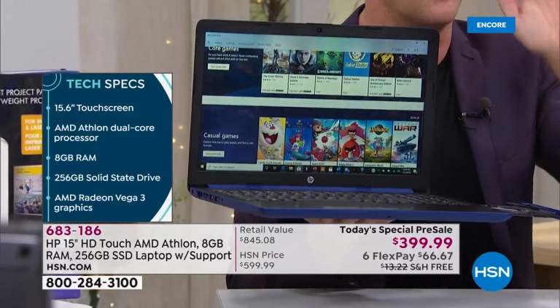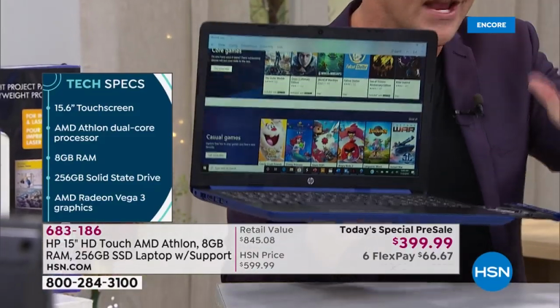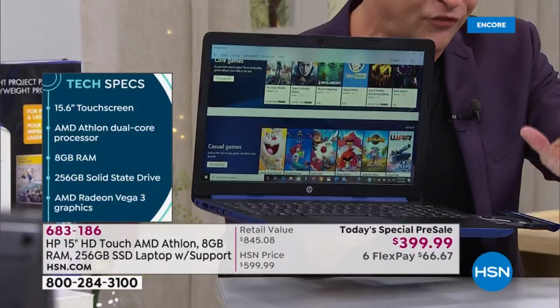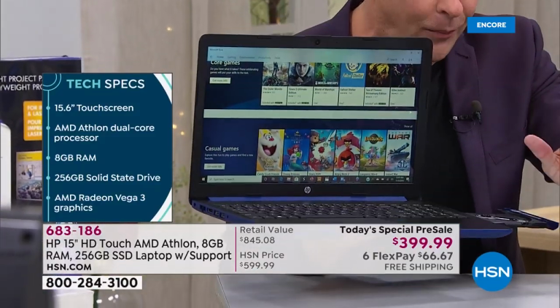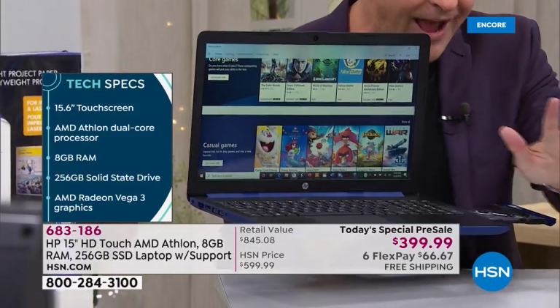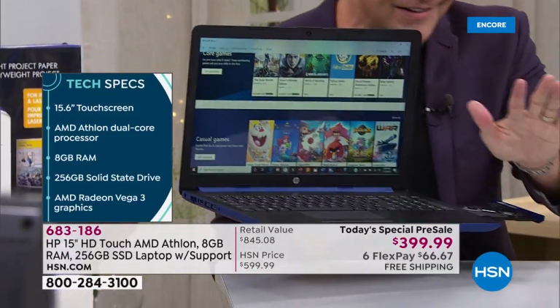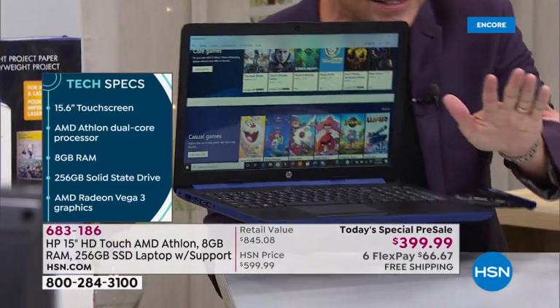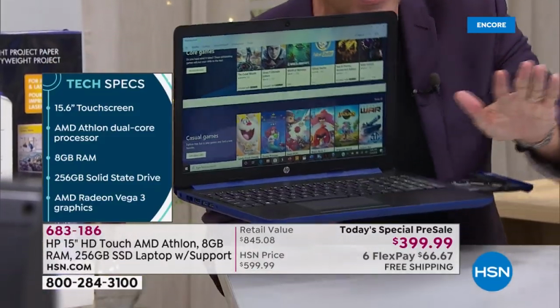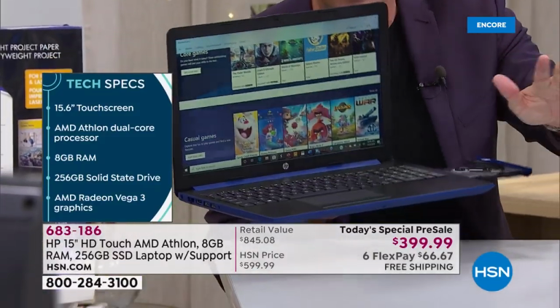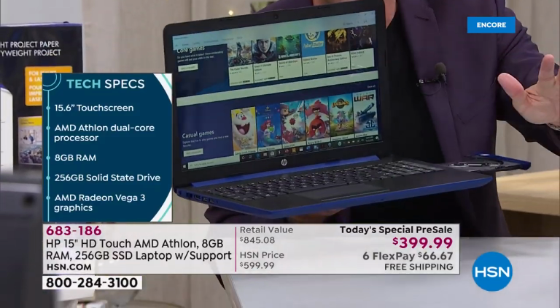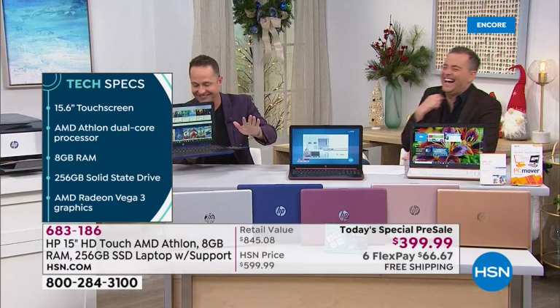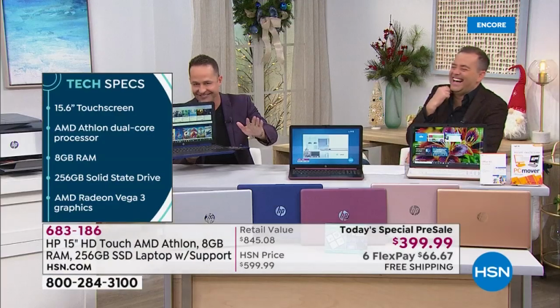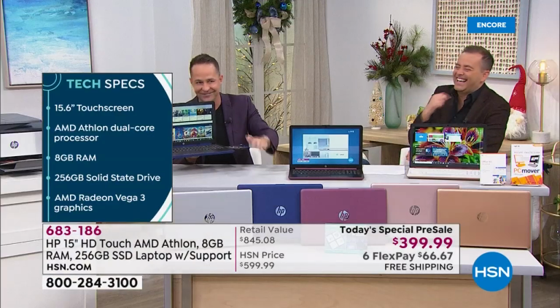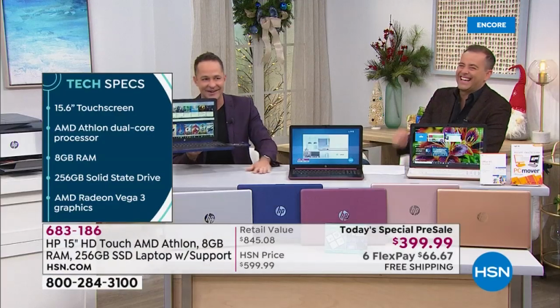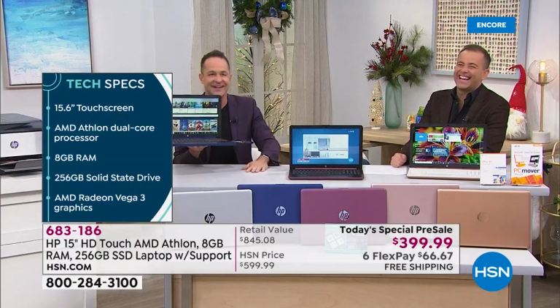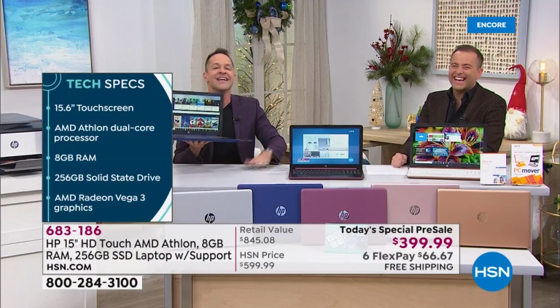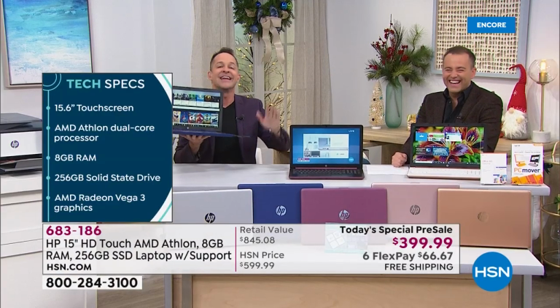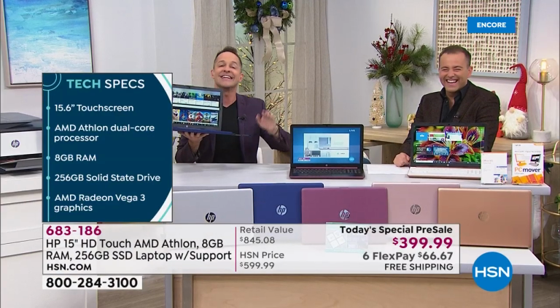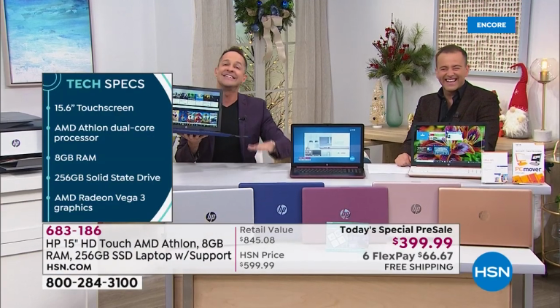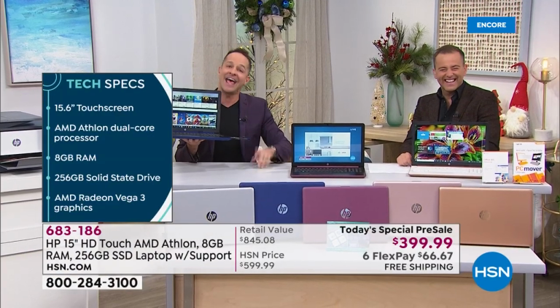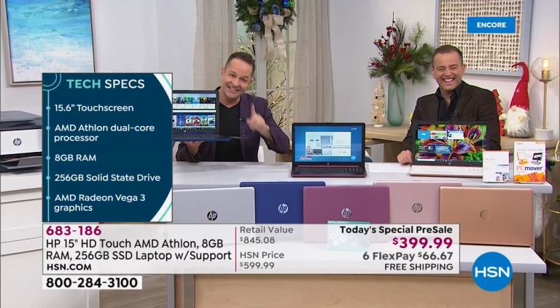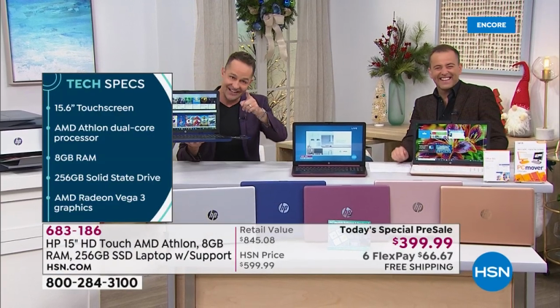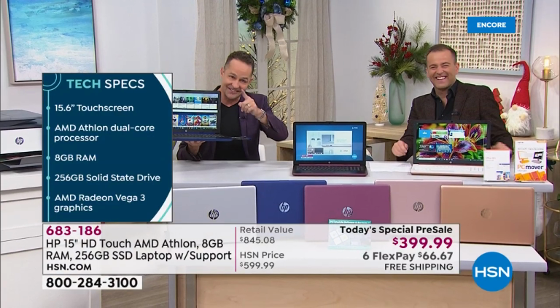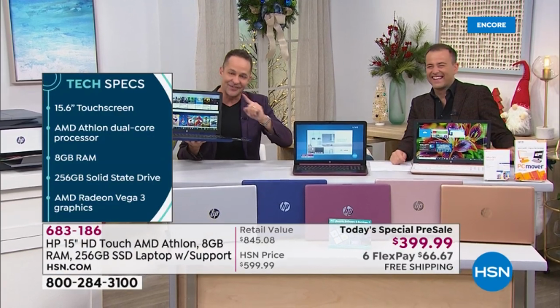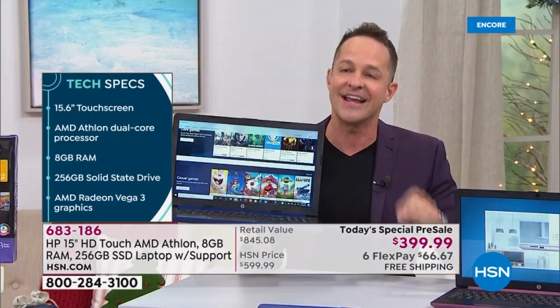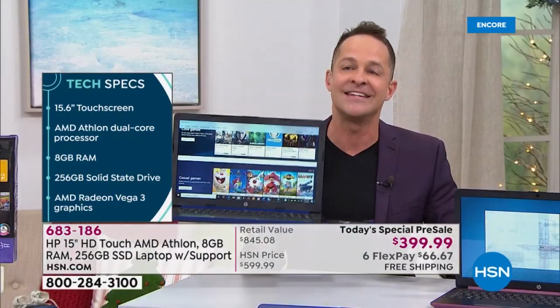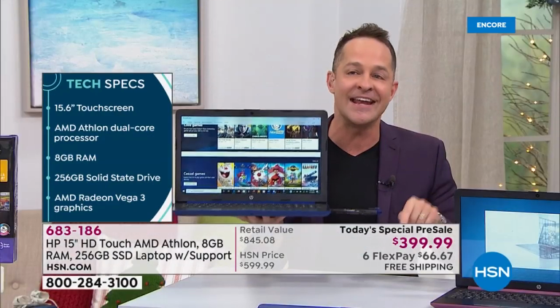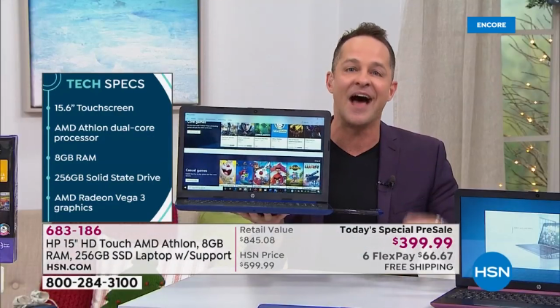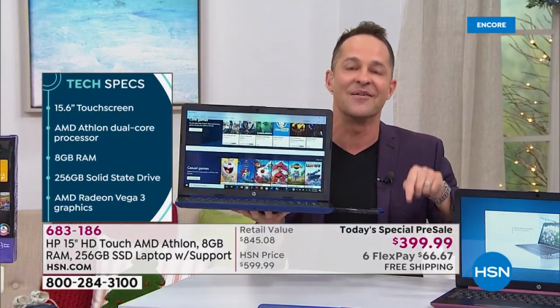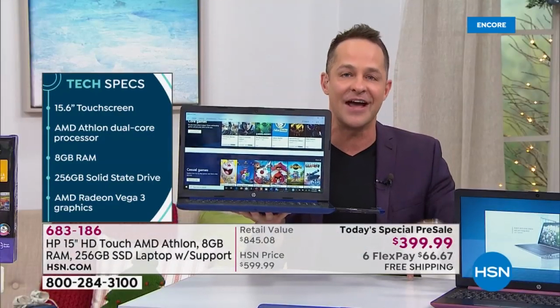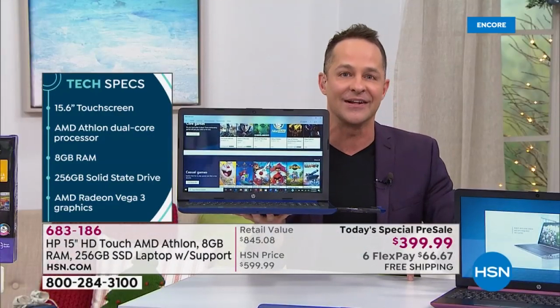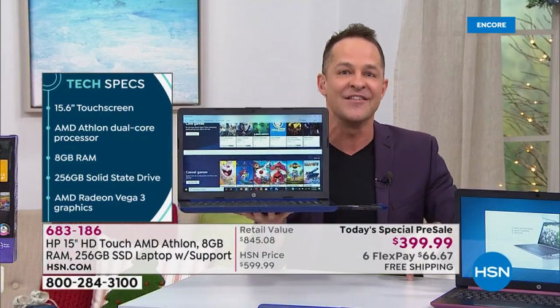This weighs 4 pounds and has a 10-hour battery life.